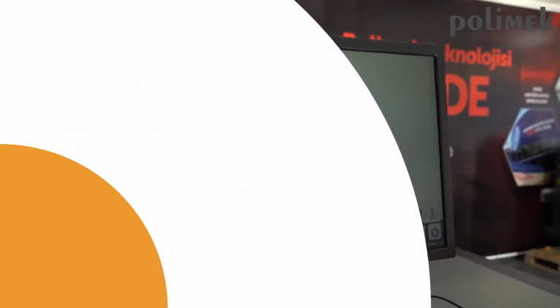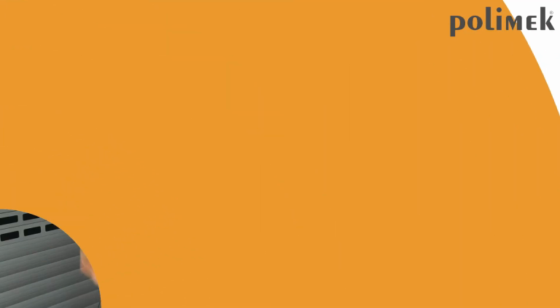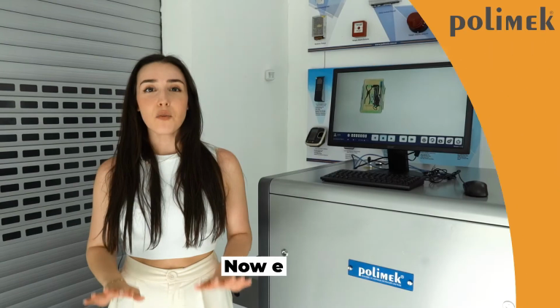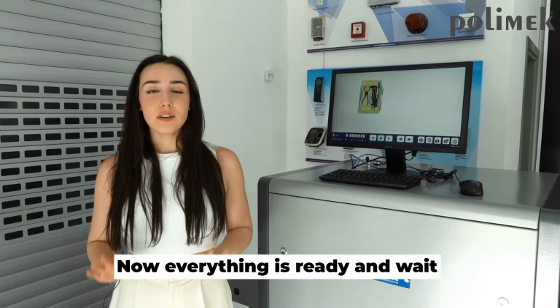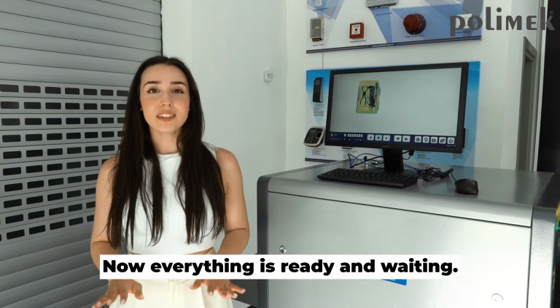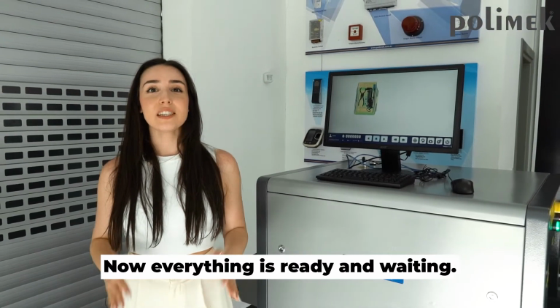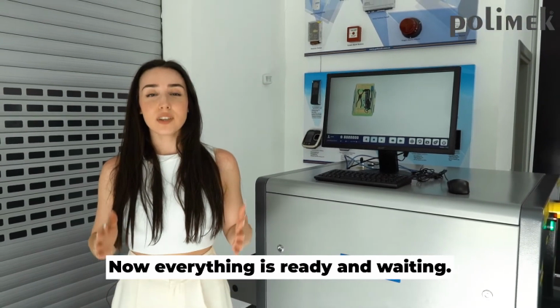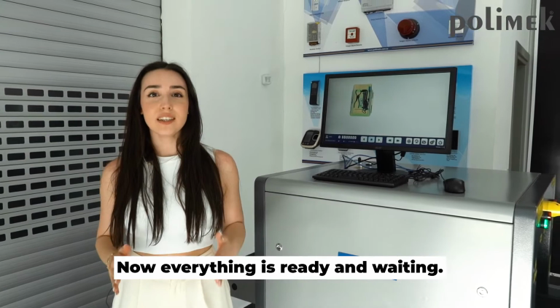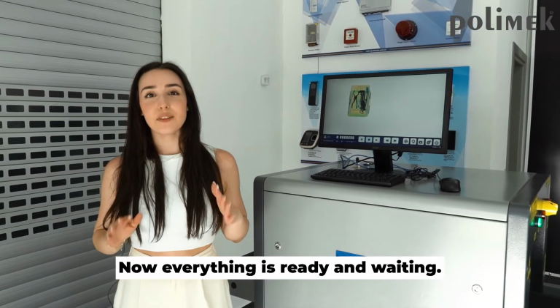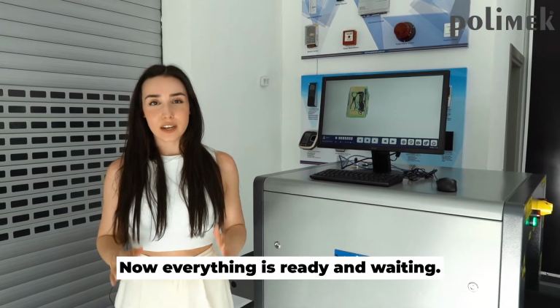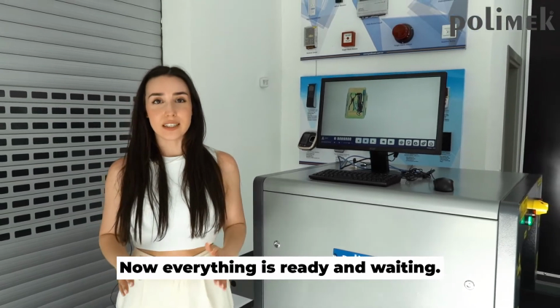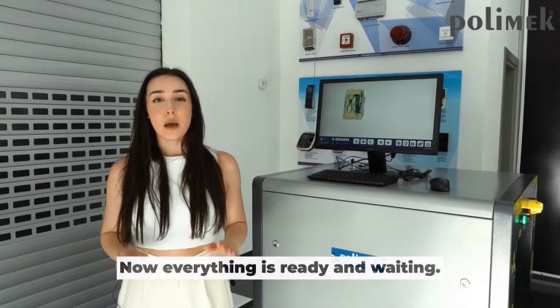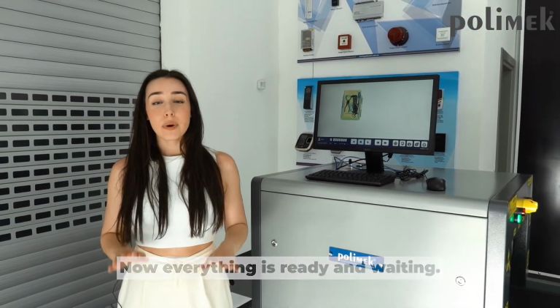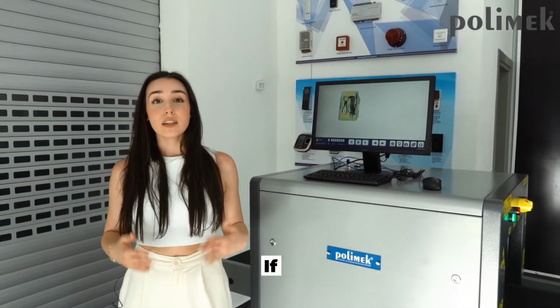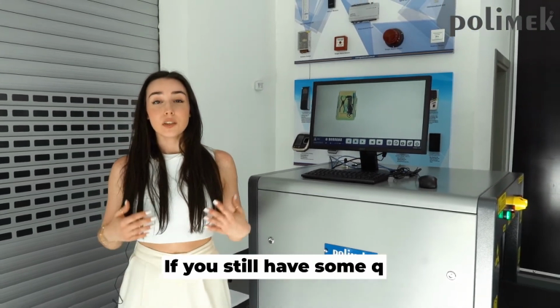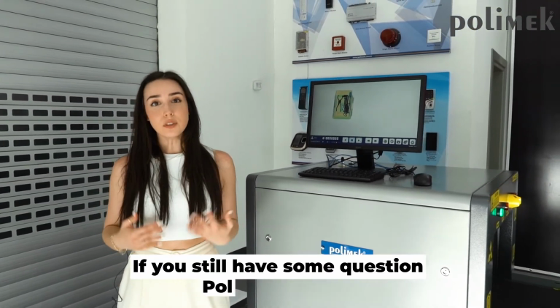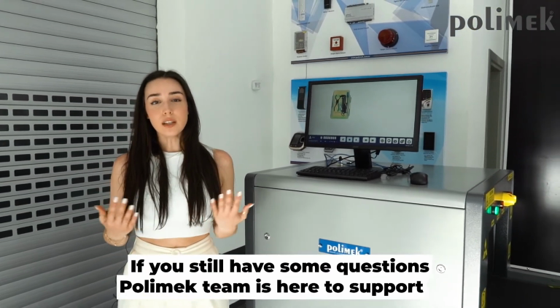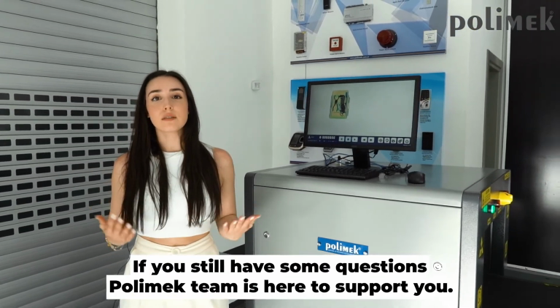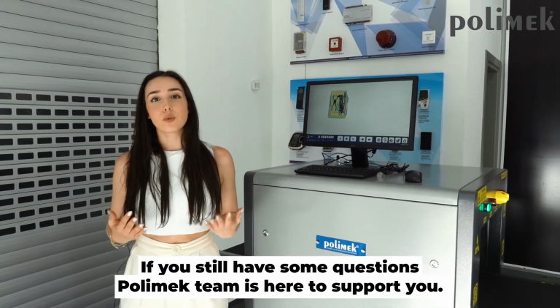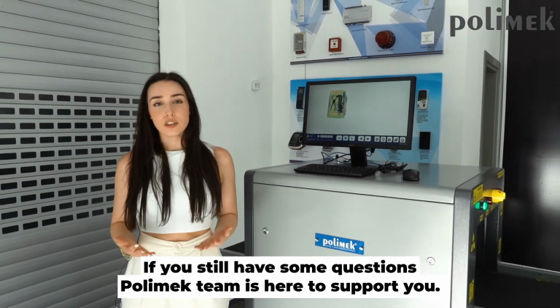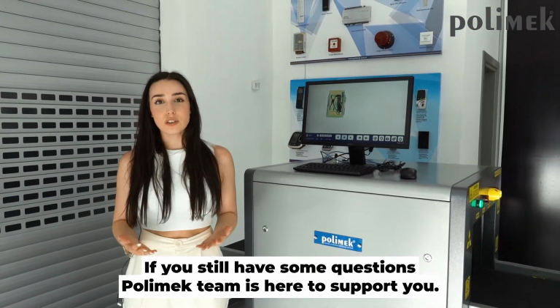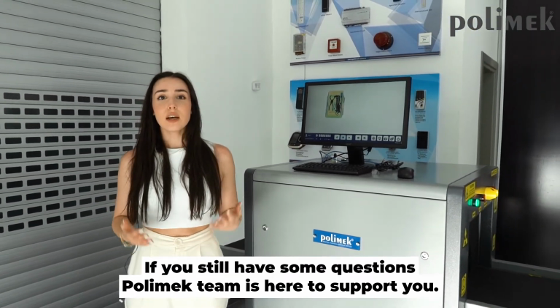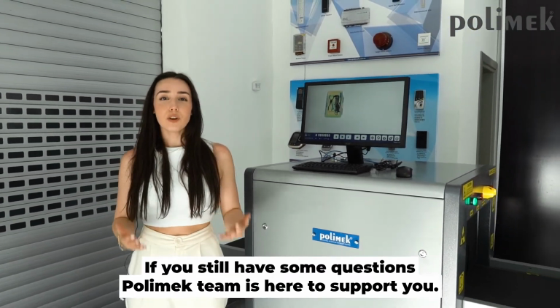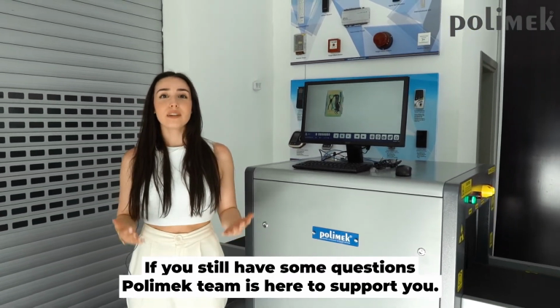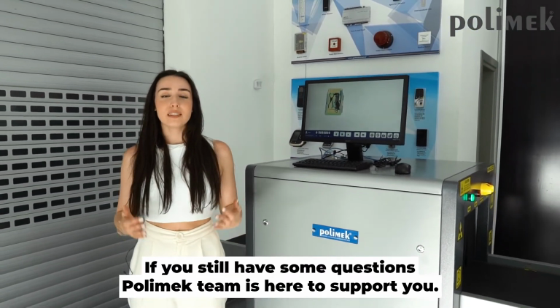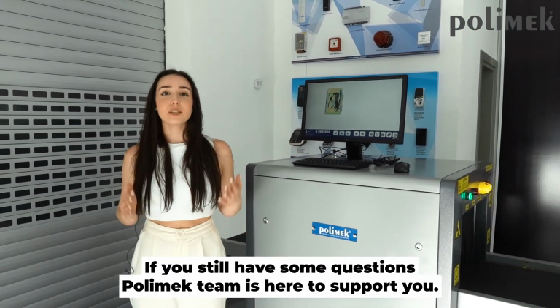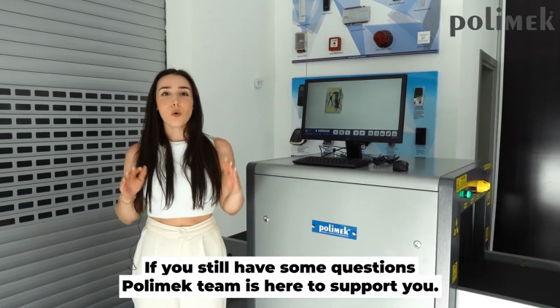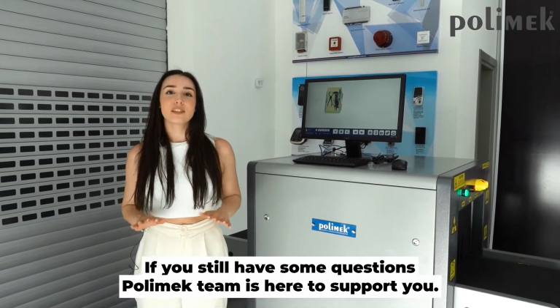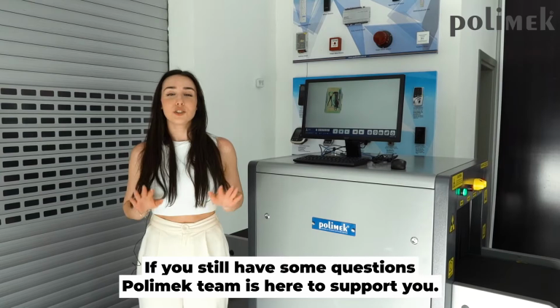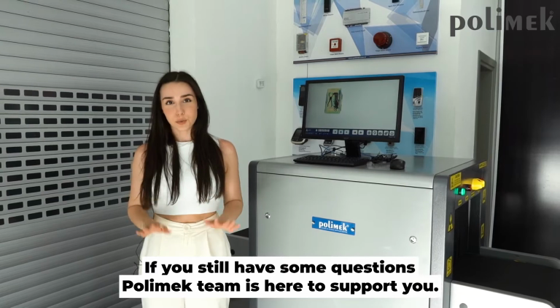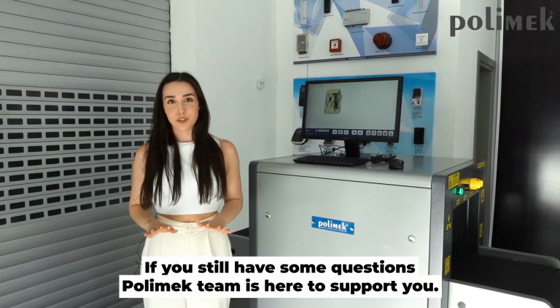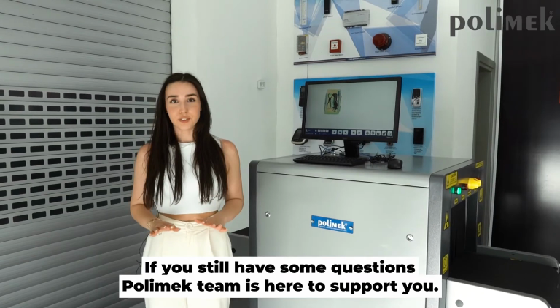Now everything is ready and waiting. But if you still have some questions, the PolyMac team is always here to support you.